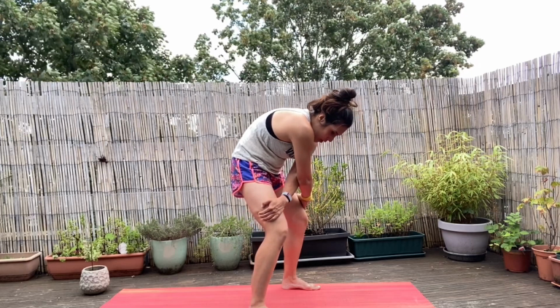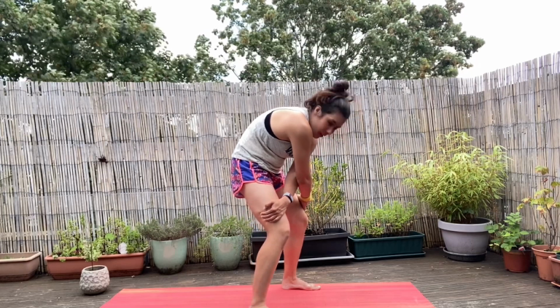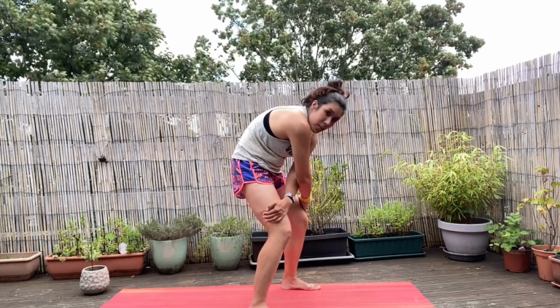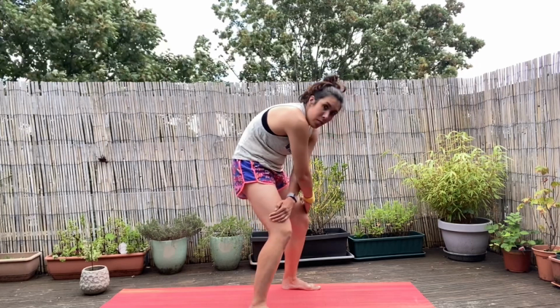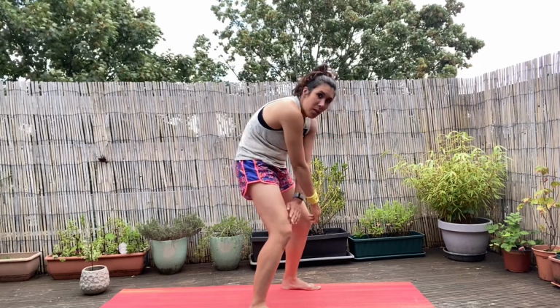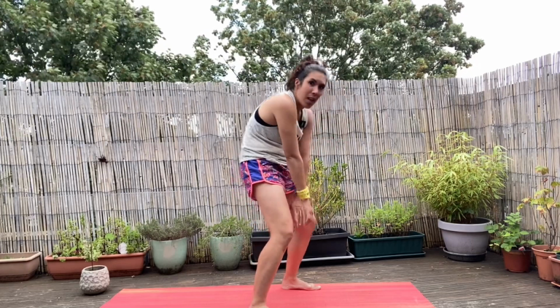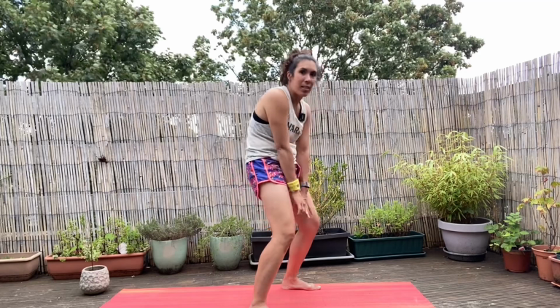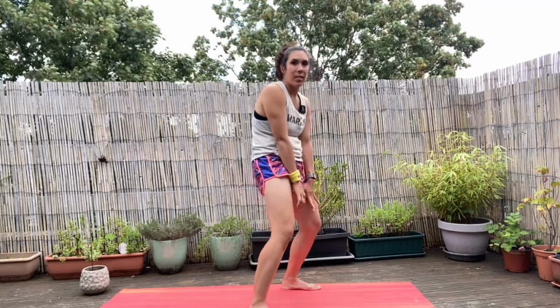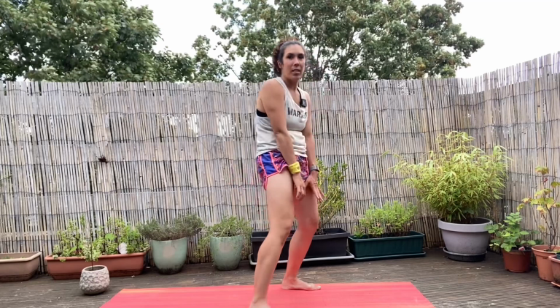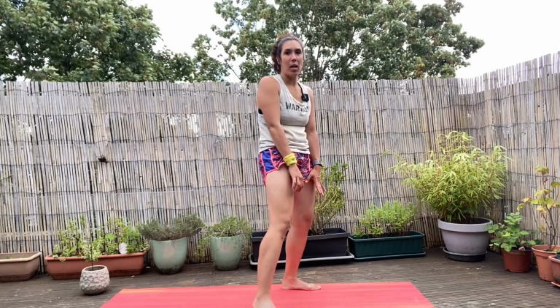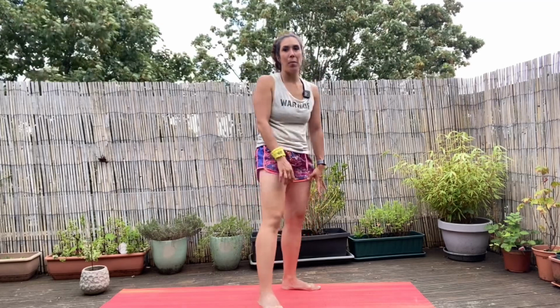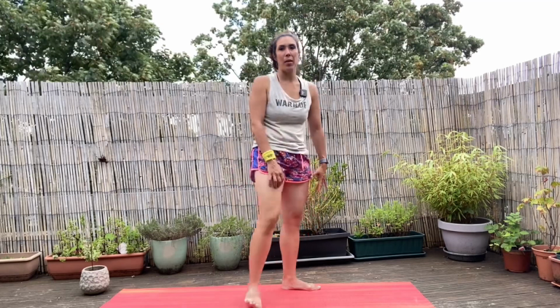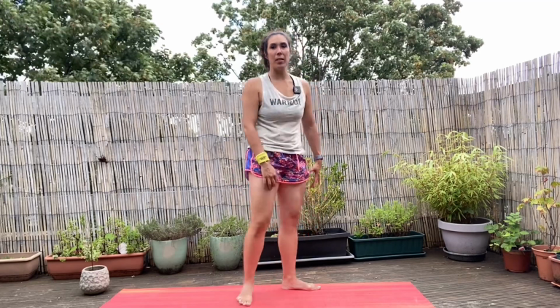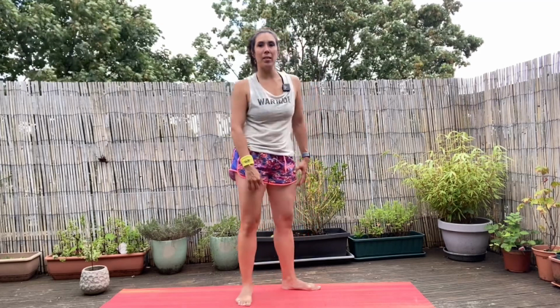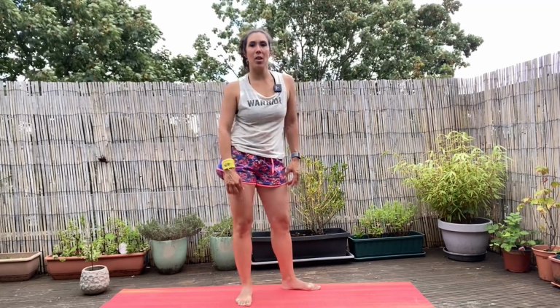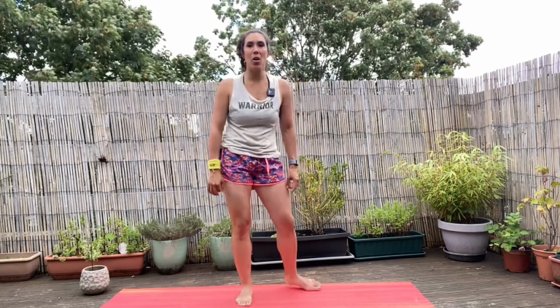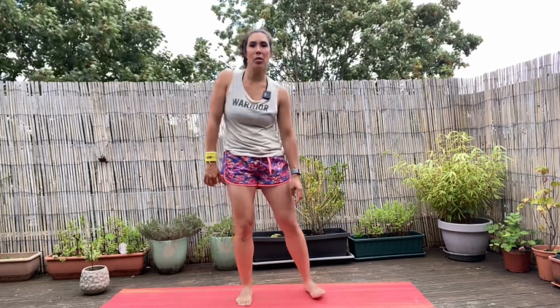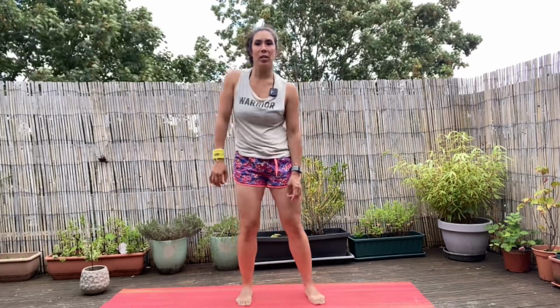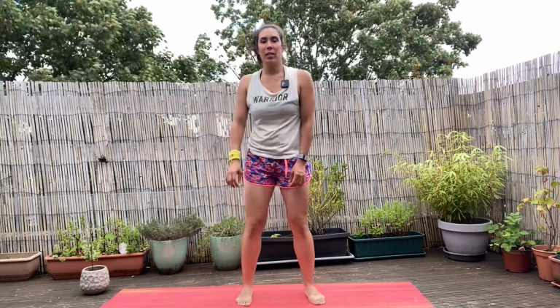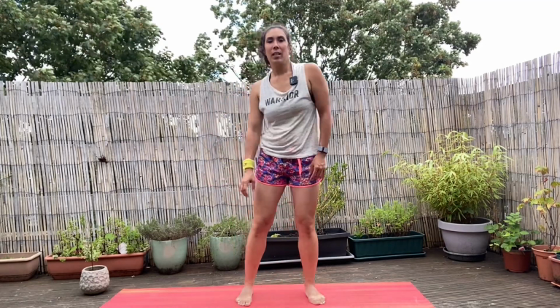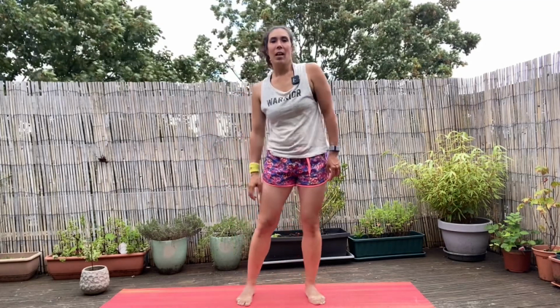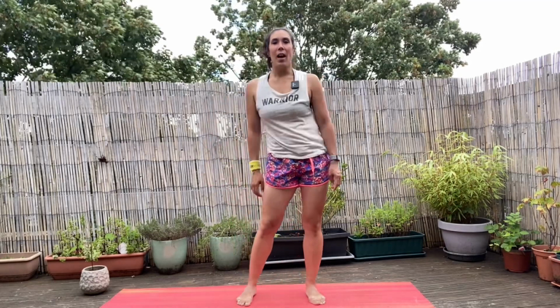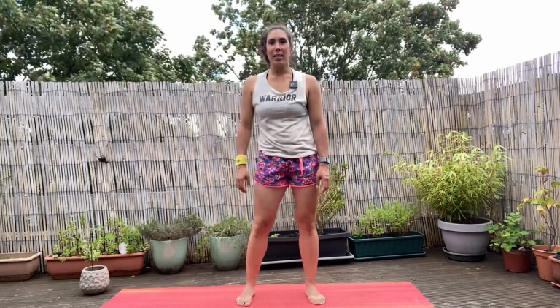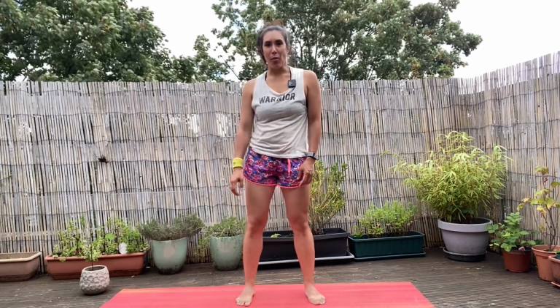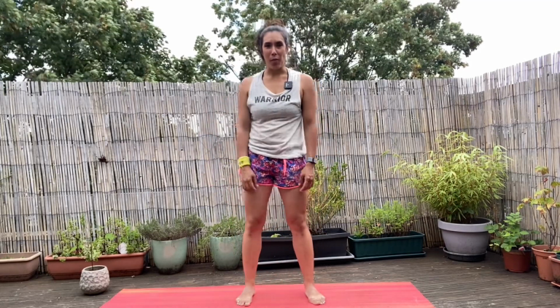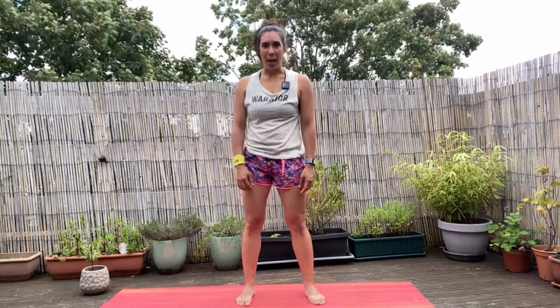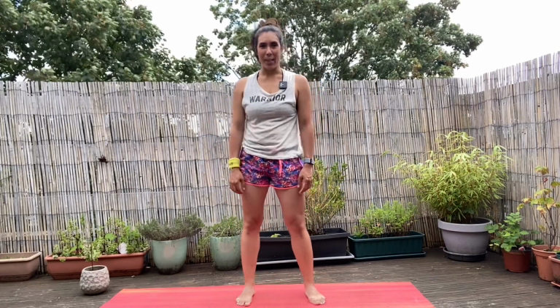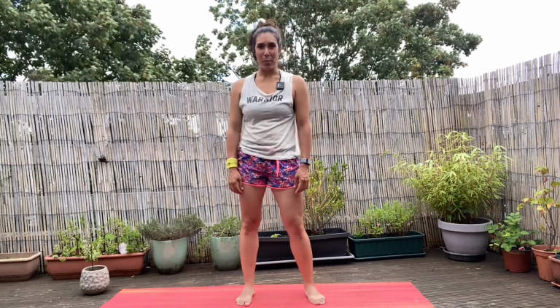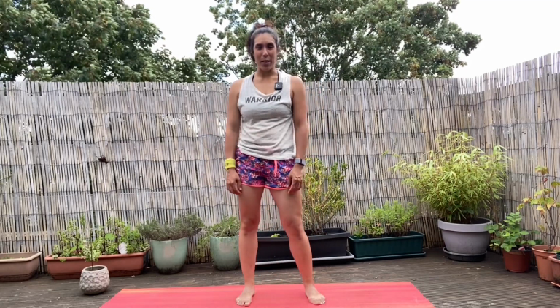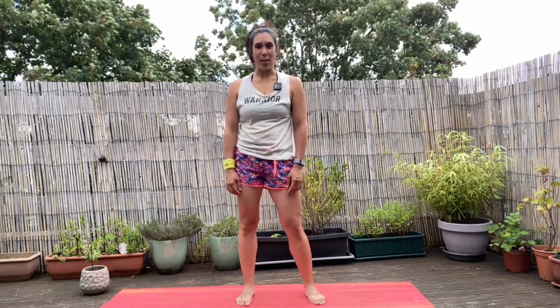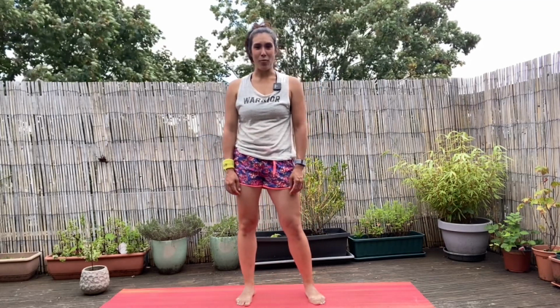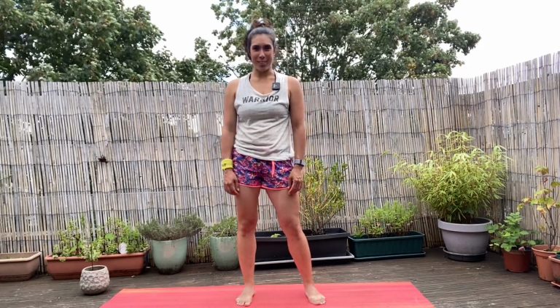Relax, come up nice and slow and give everything a little bit of a wriggle.